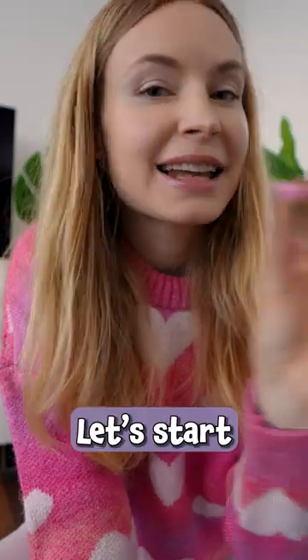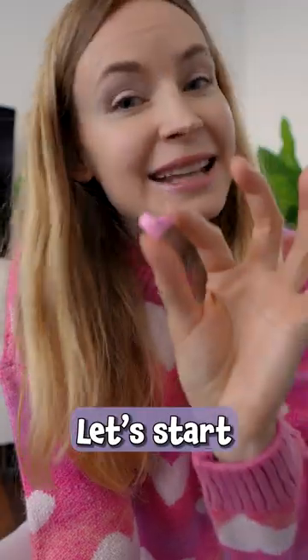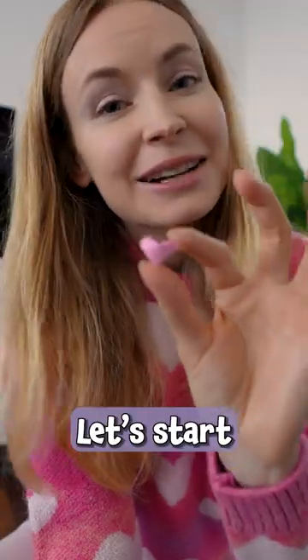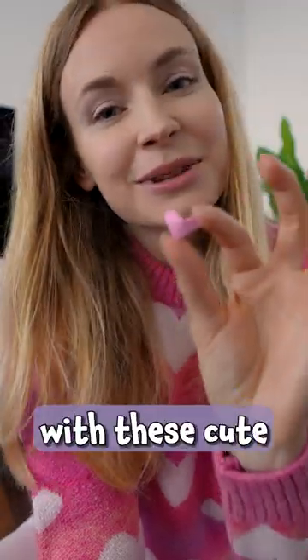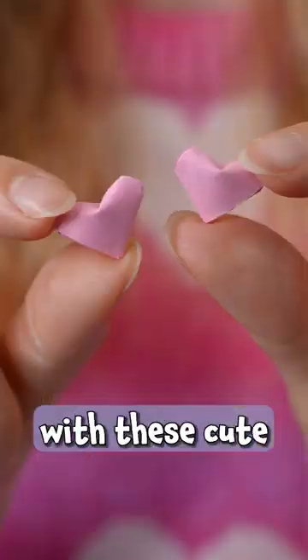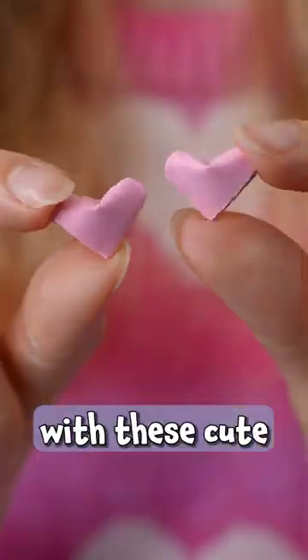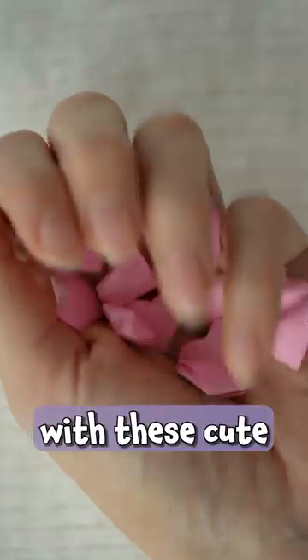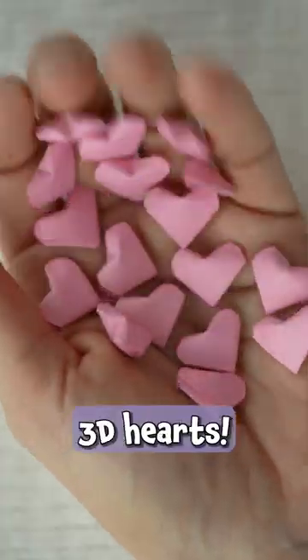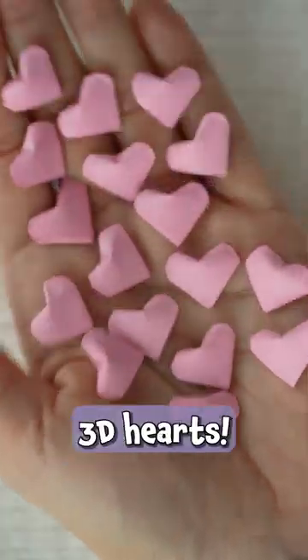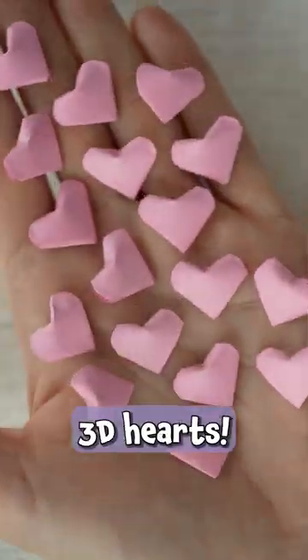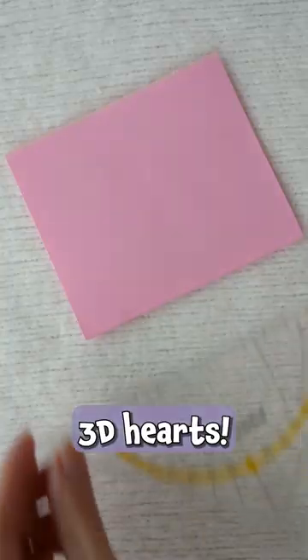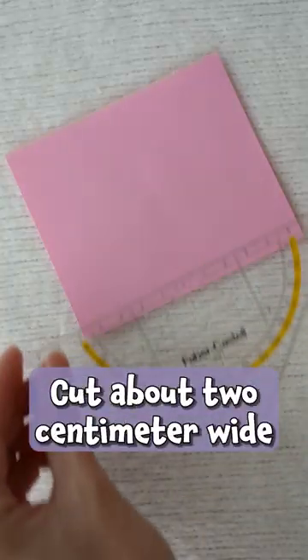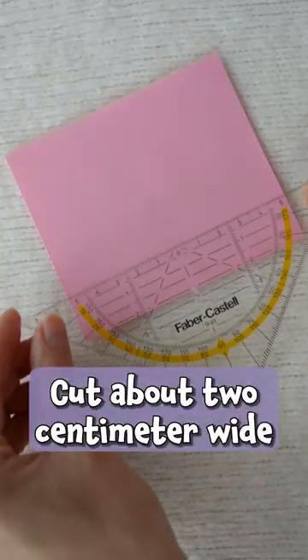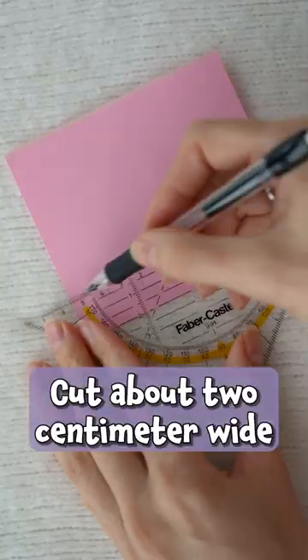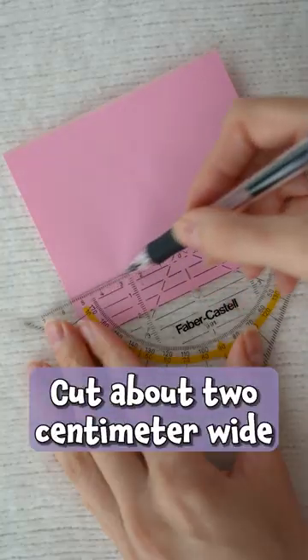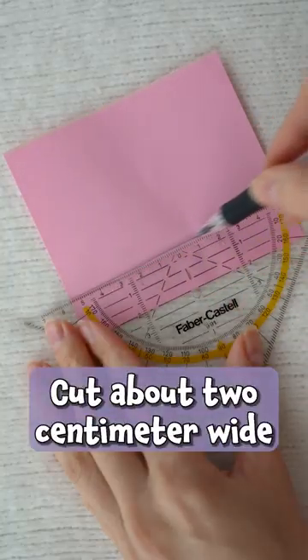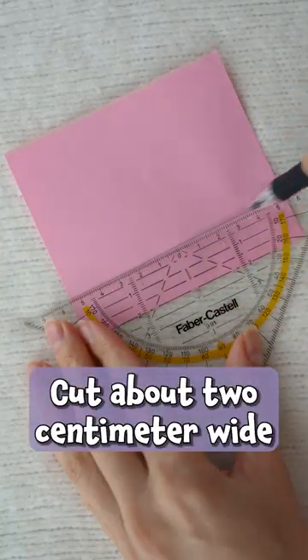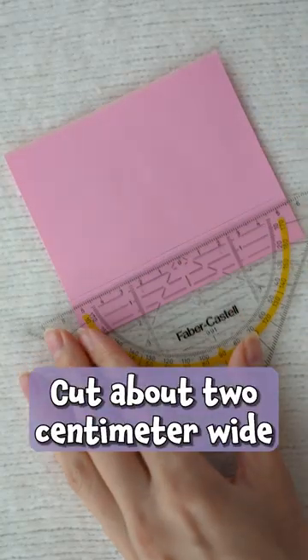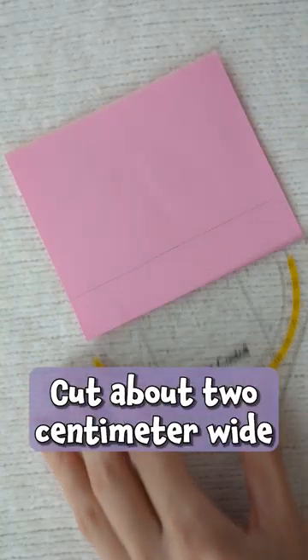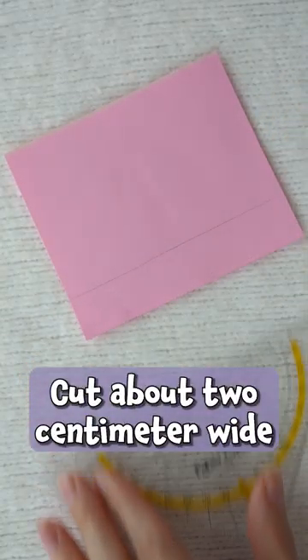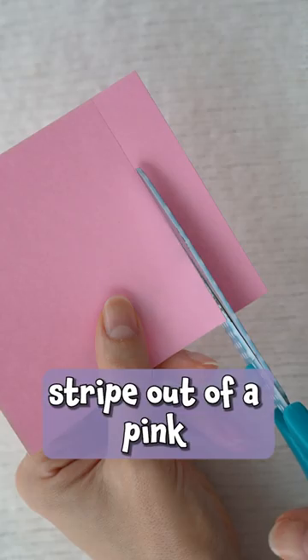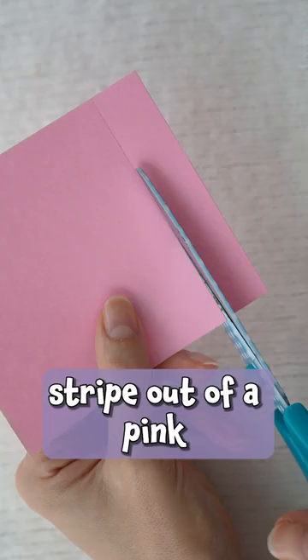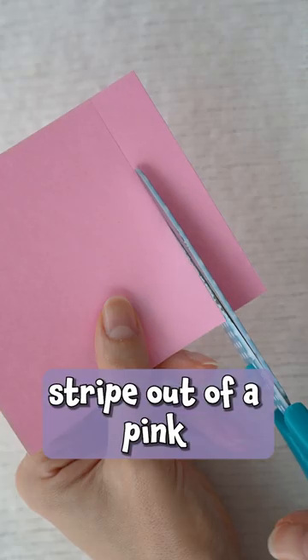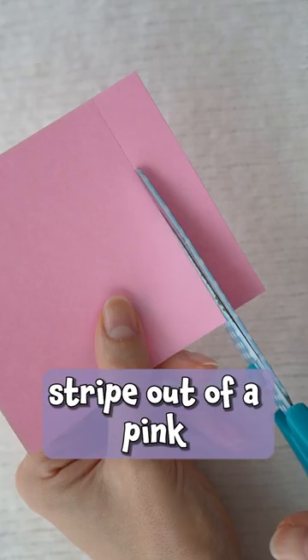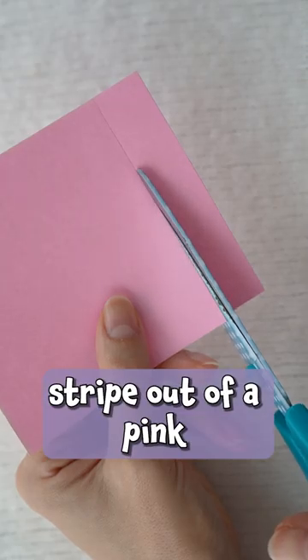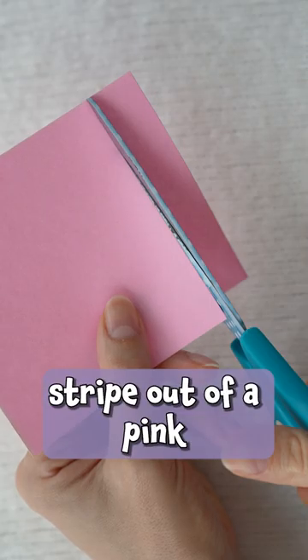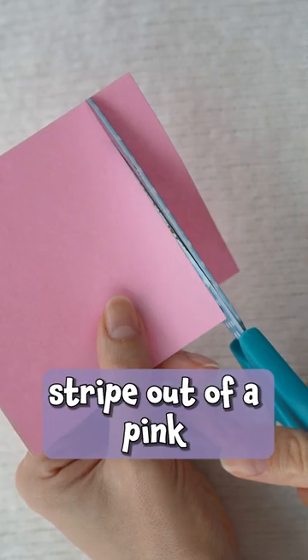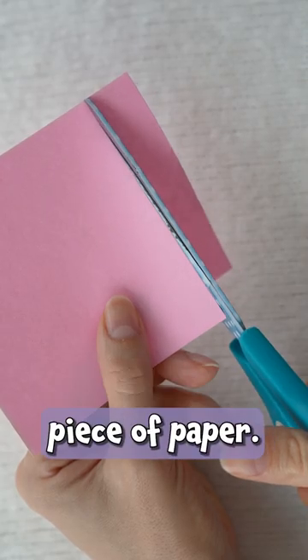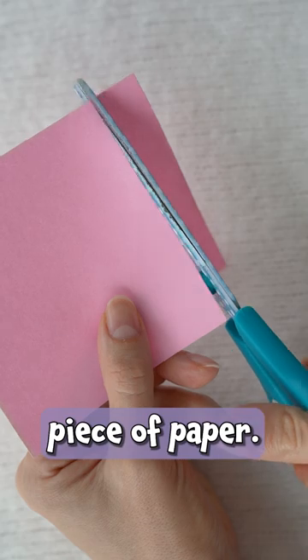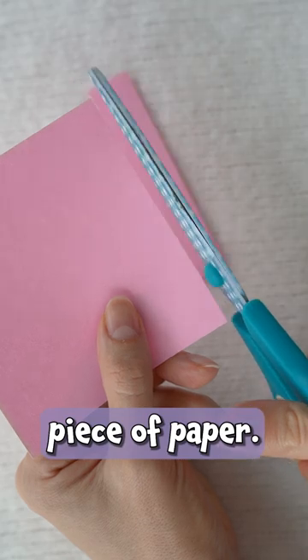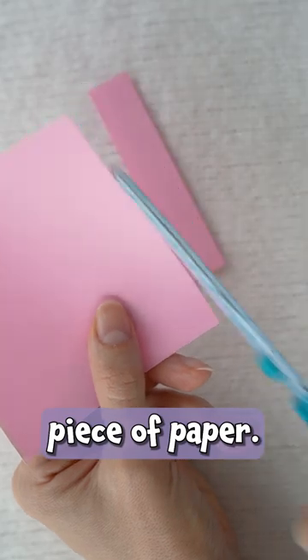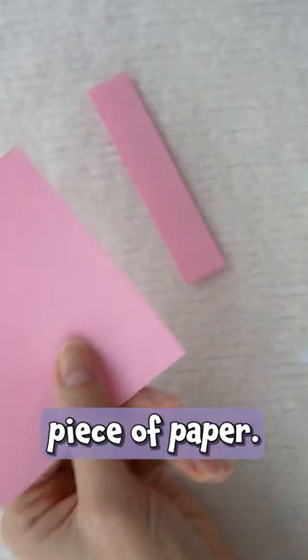Let's start with this cute 3D heart. Cut about 2cm wide stripe out of a pink piece of paper.